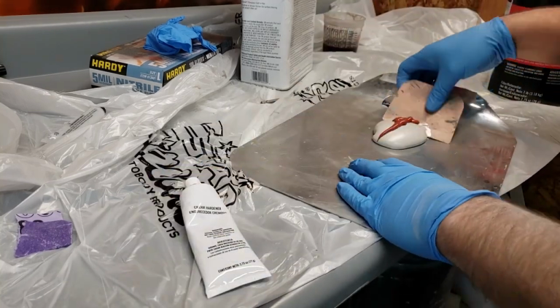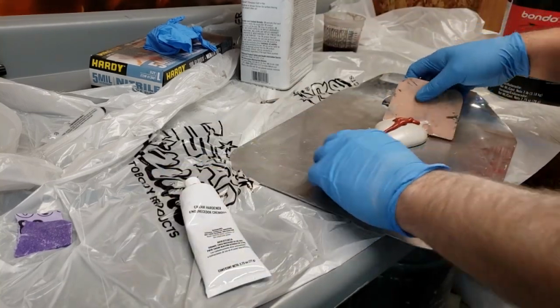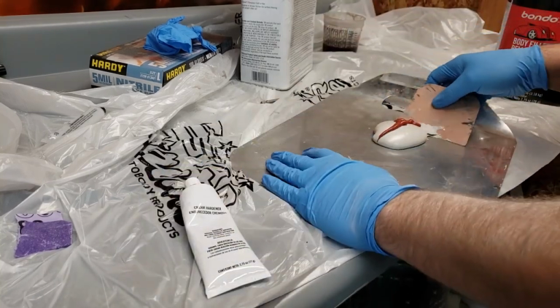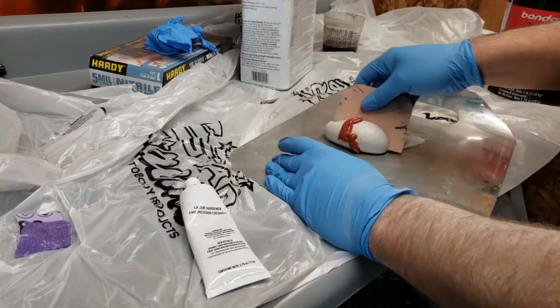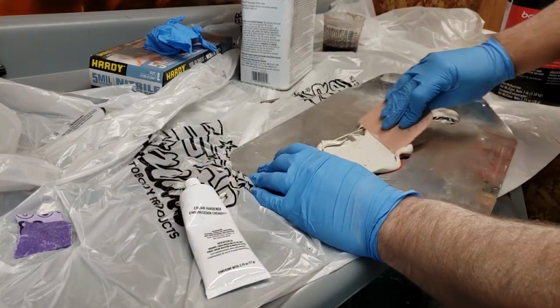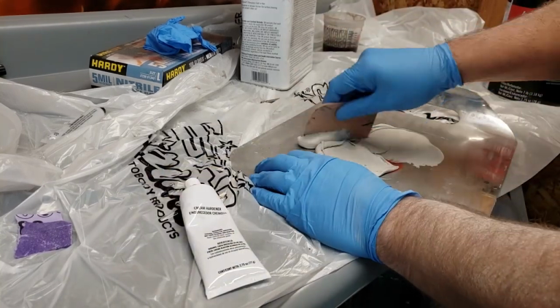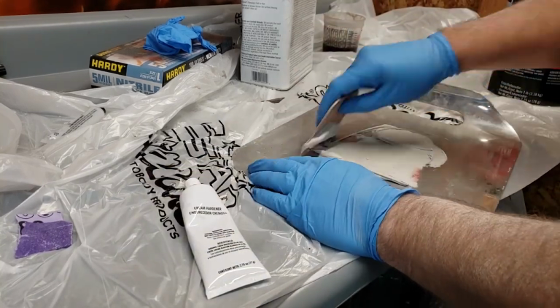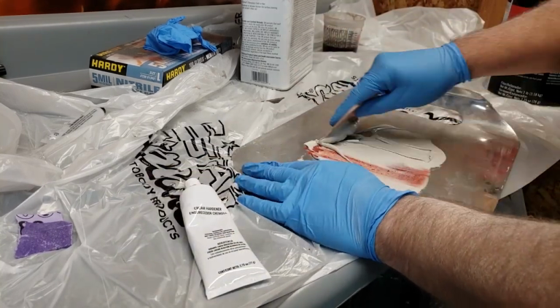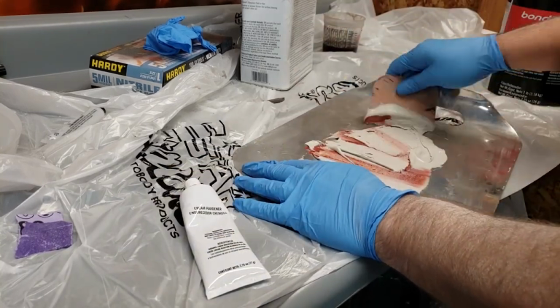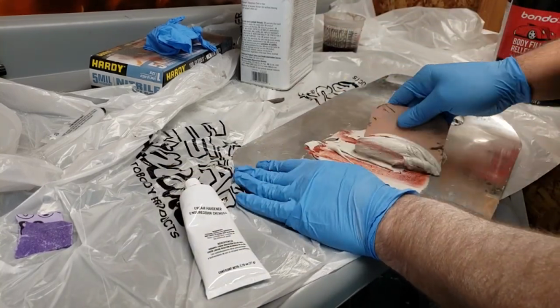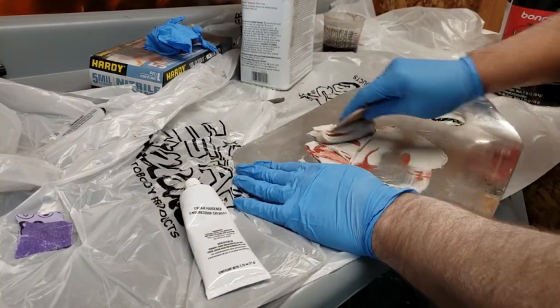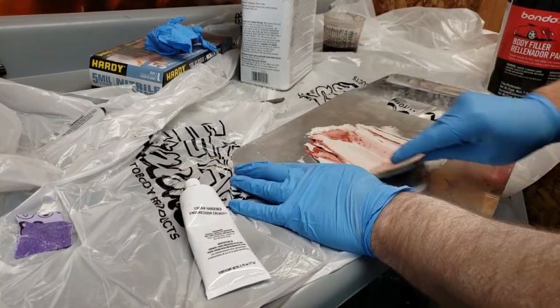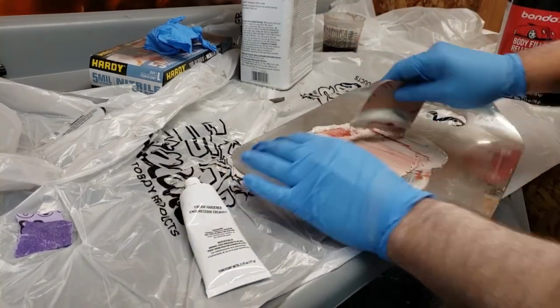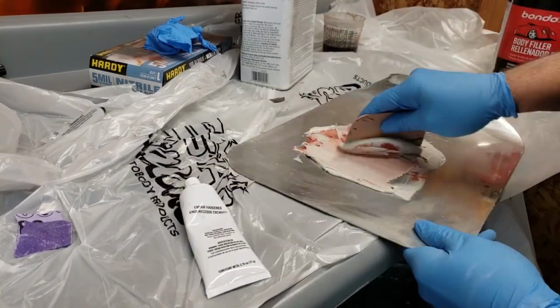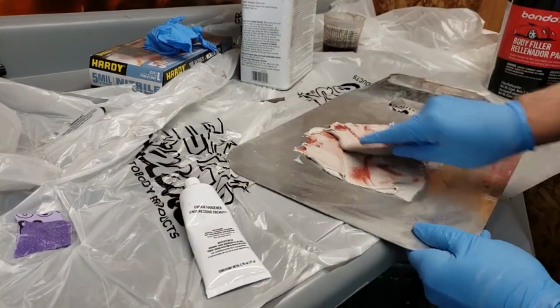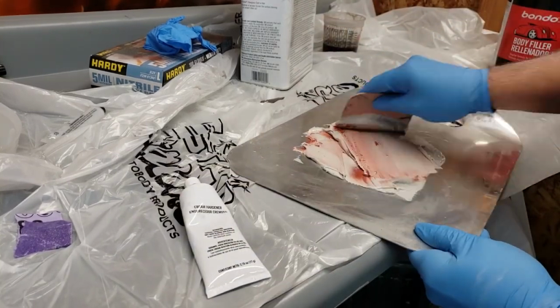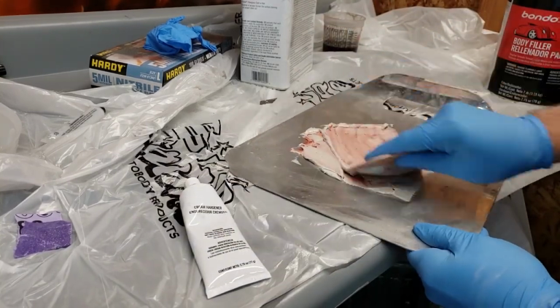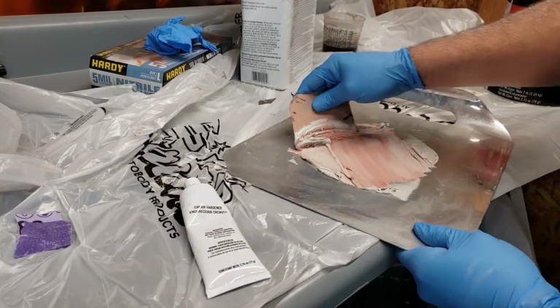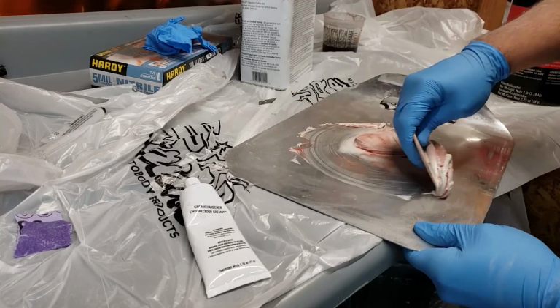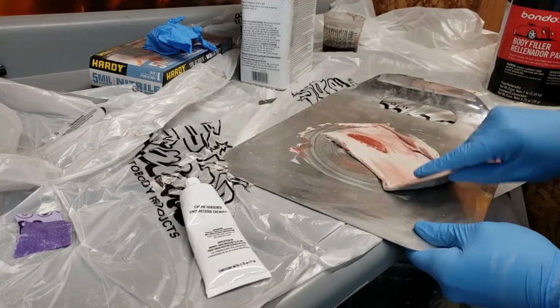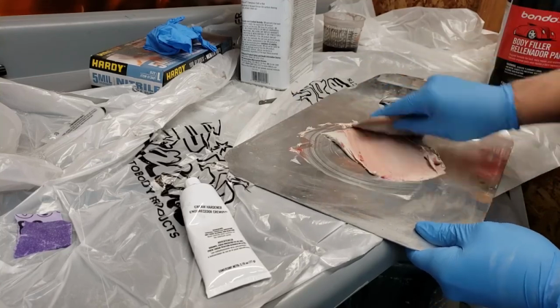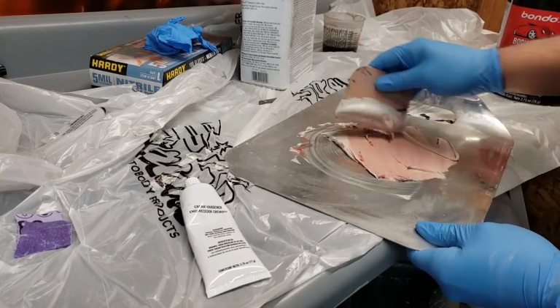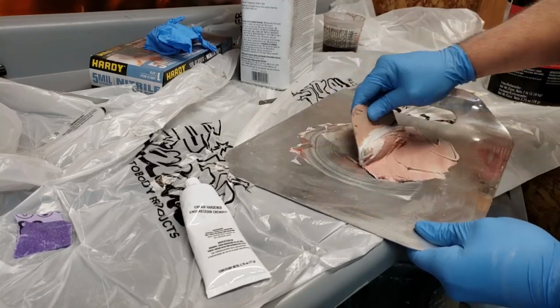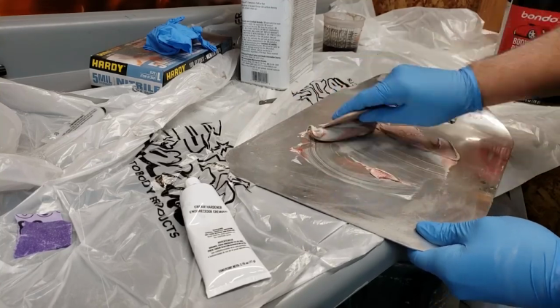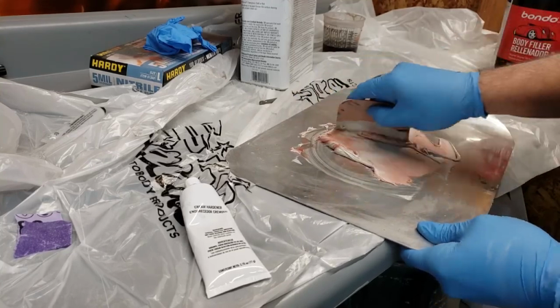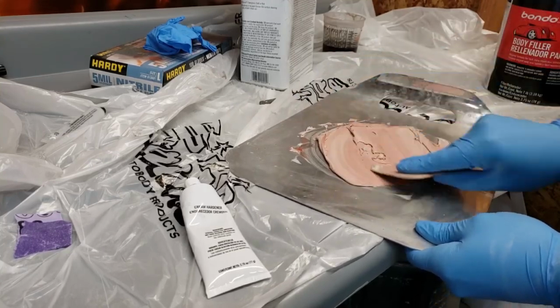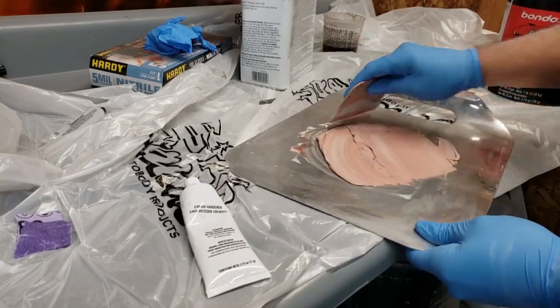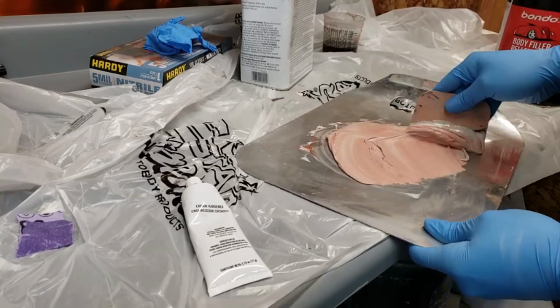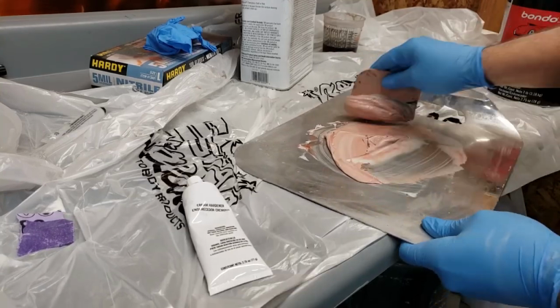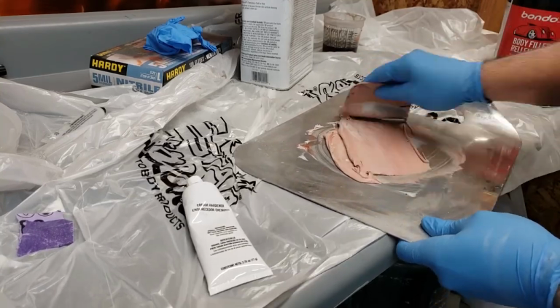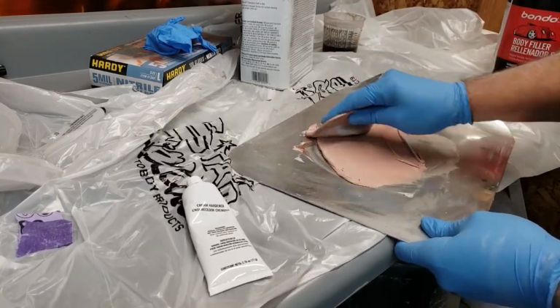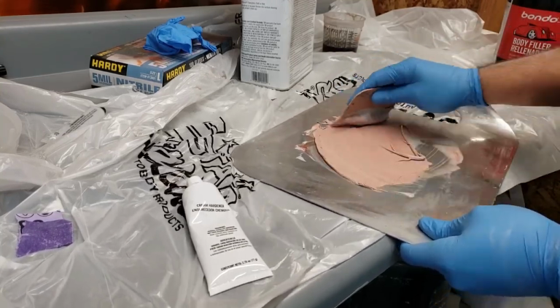Did you know the color of the bondo spreader is what it should look like once it's all mixed up correctly?